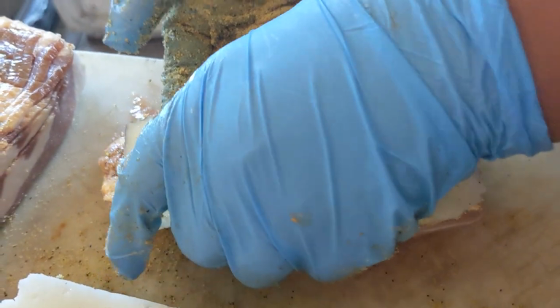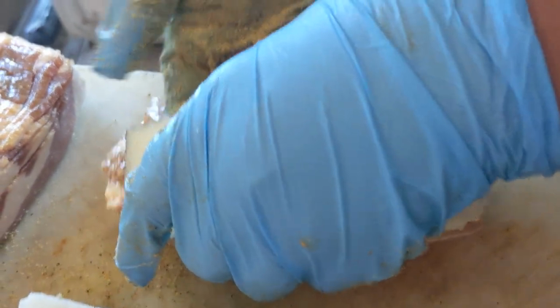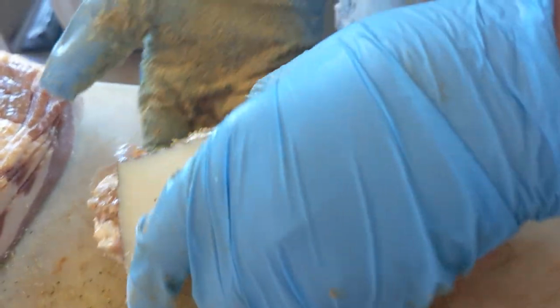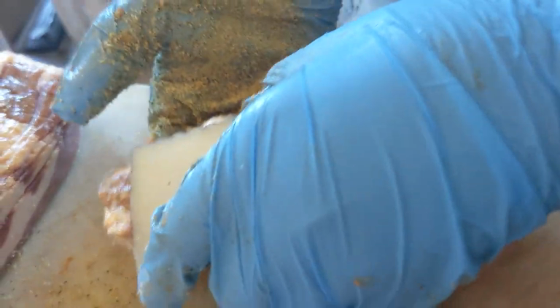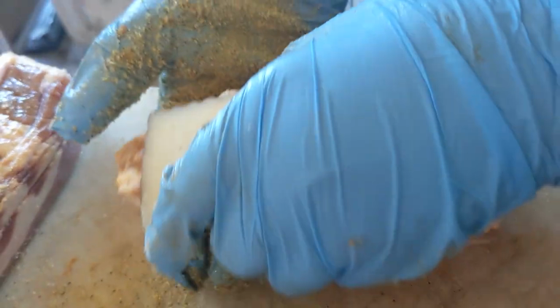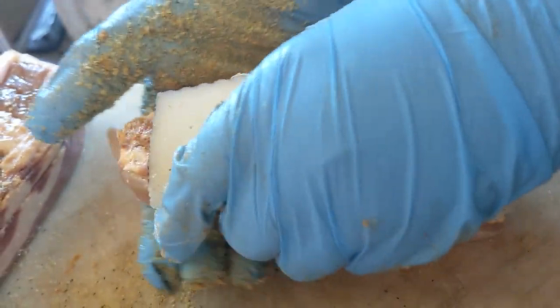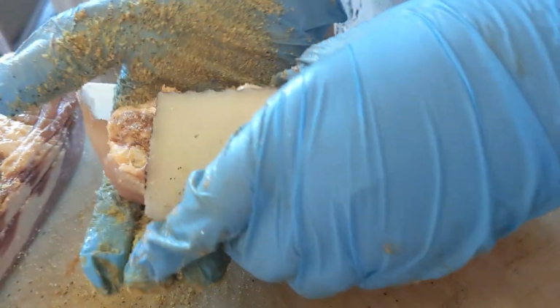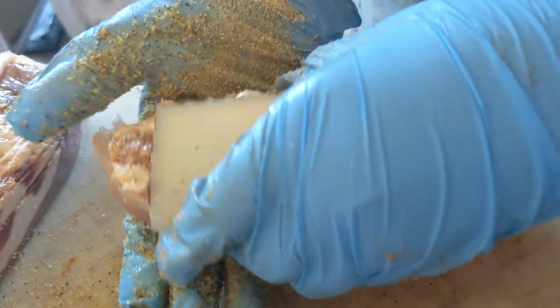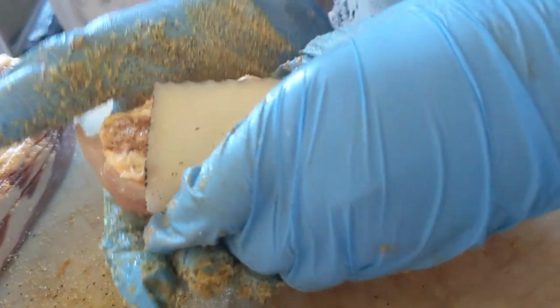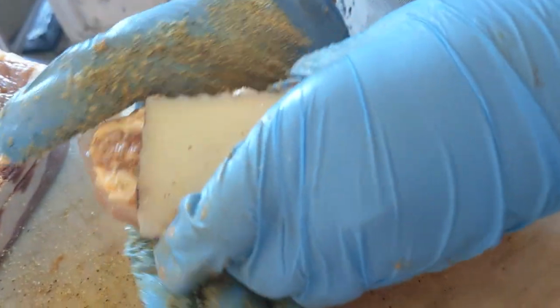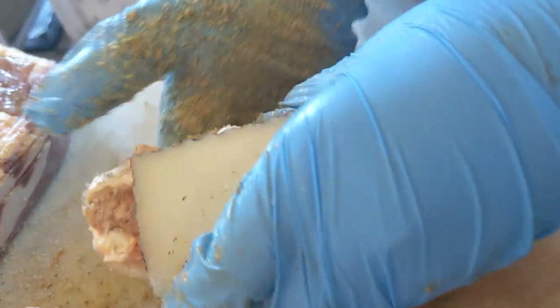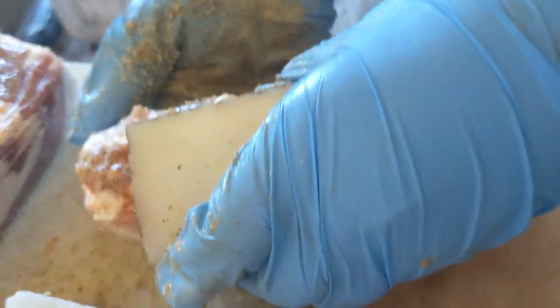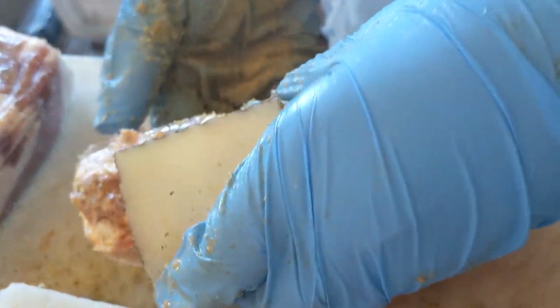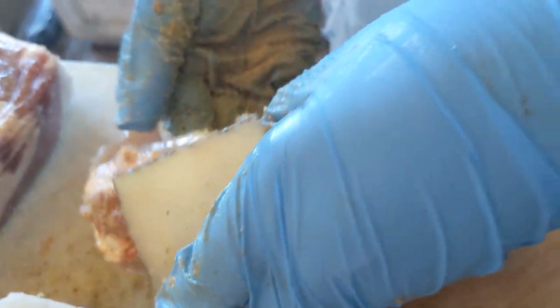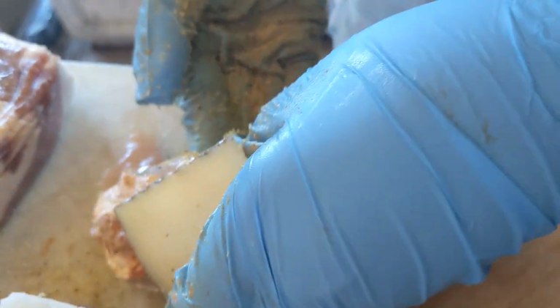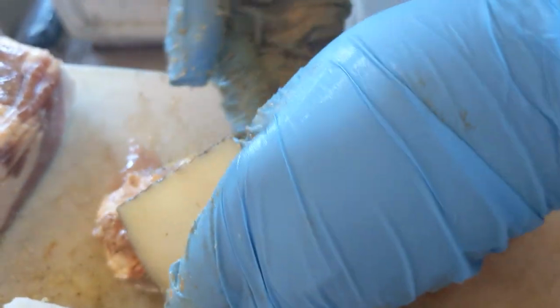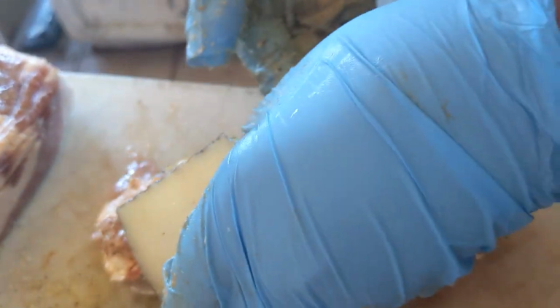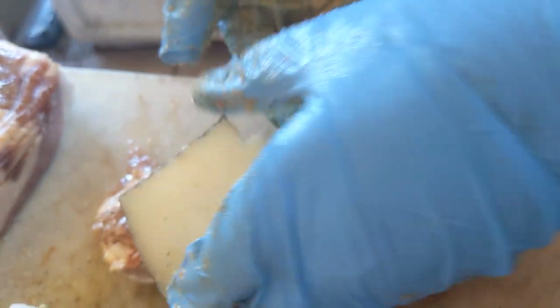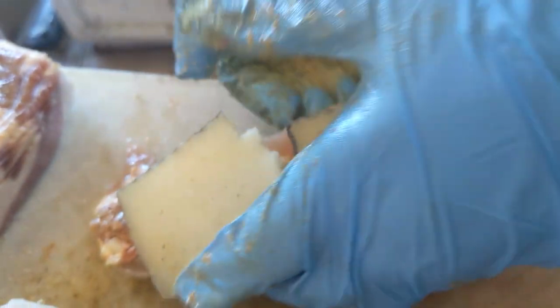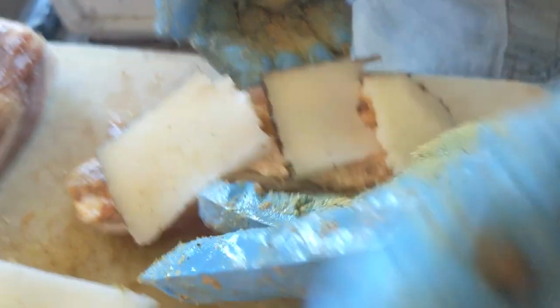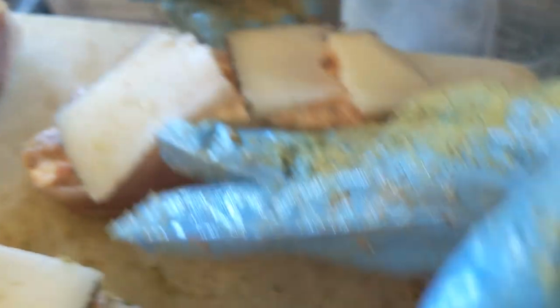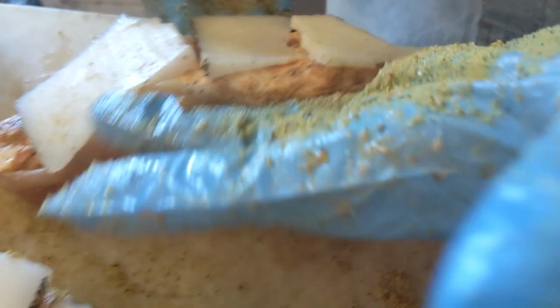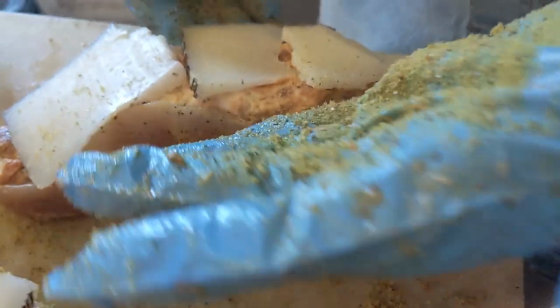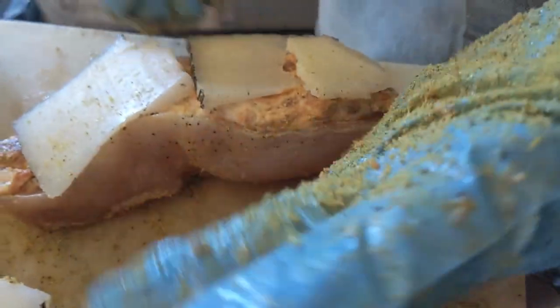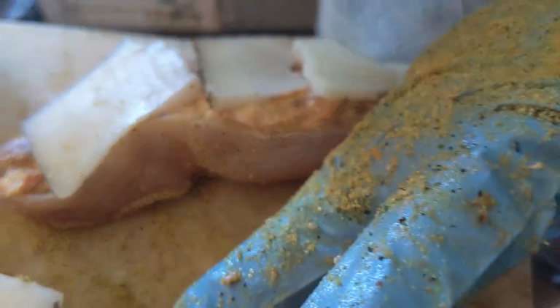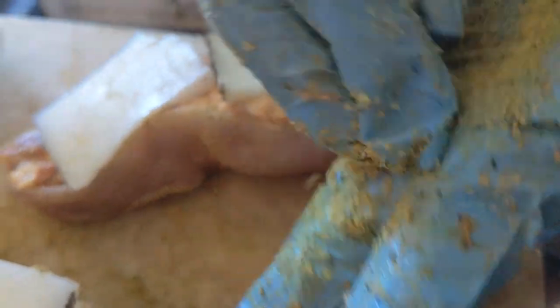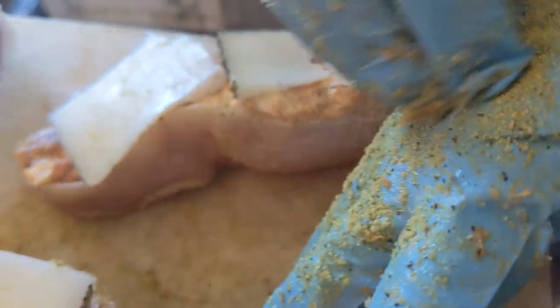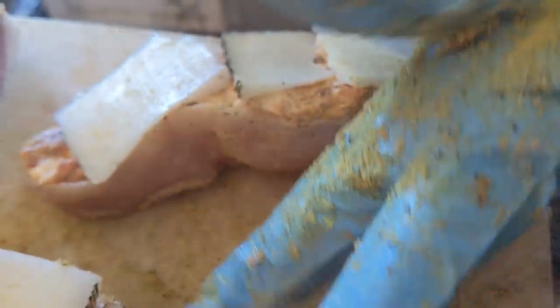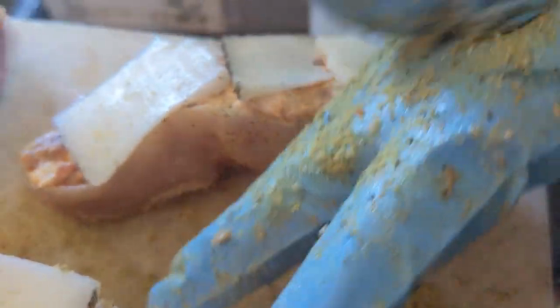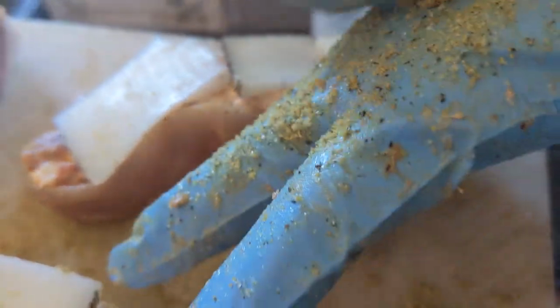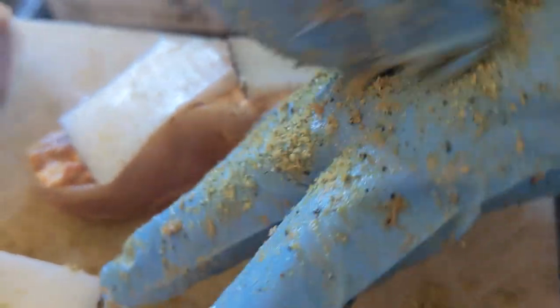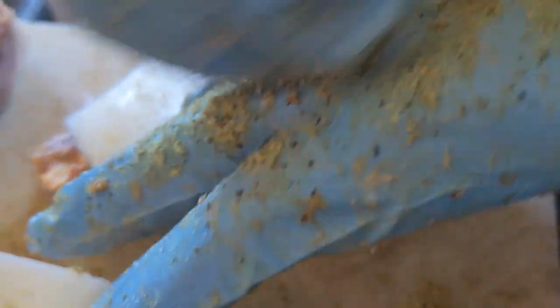Seasoning the sides and the bottom of the alligator — we probably should have done that before we stuffed it, but that's okay. We're too focused on the amazing smelling cream cheese and sausage mixture, which just smells really good.